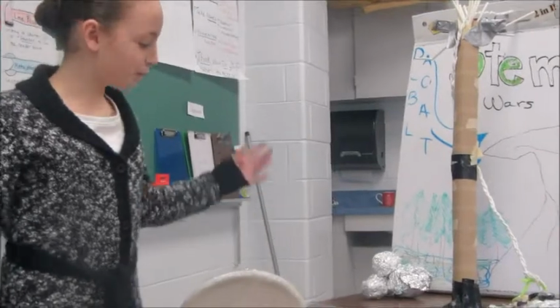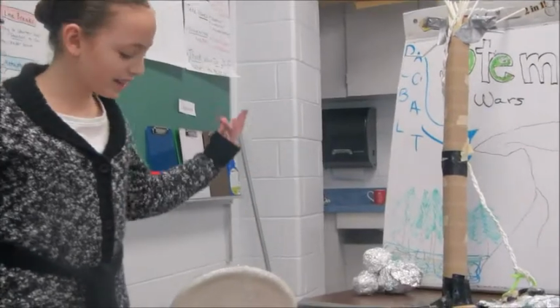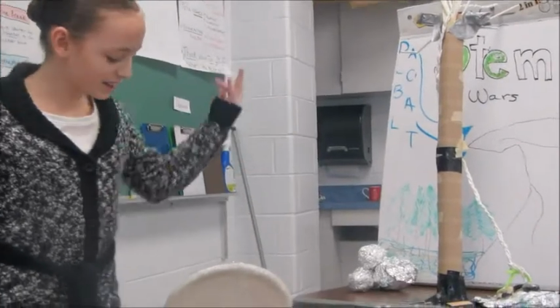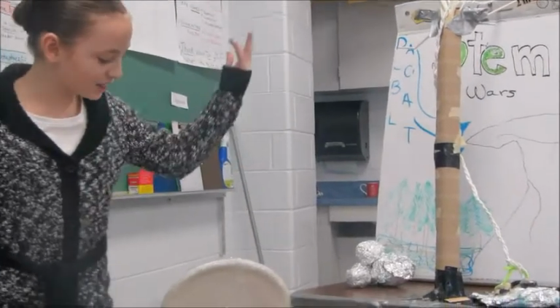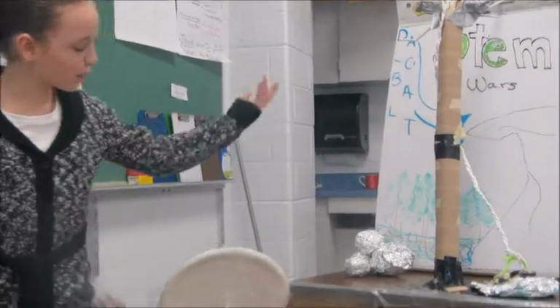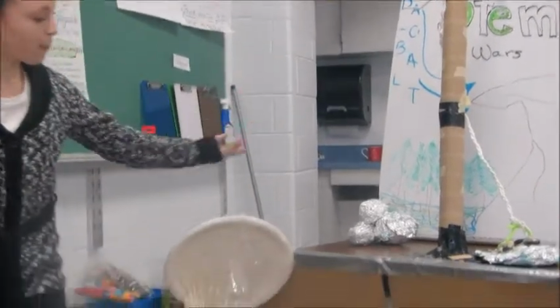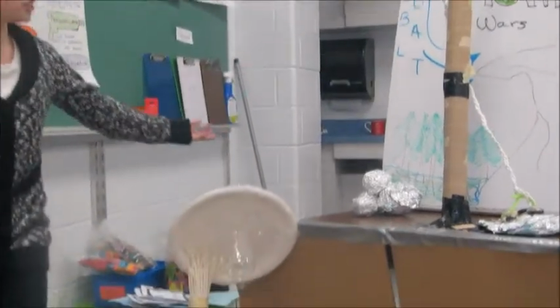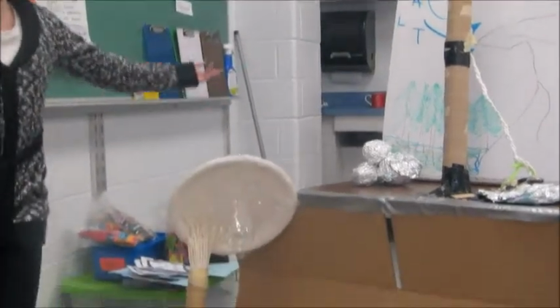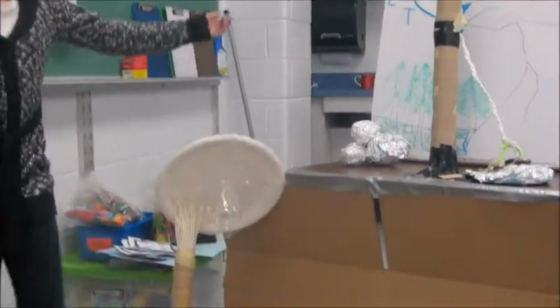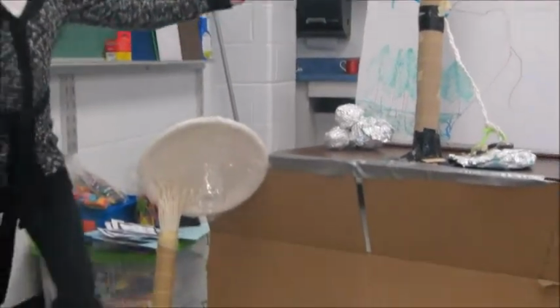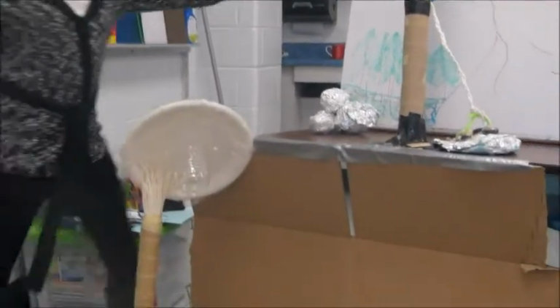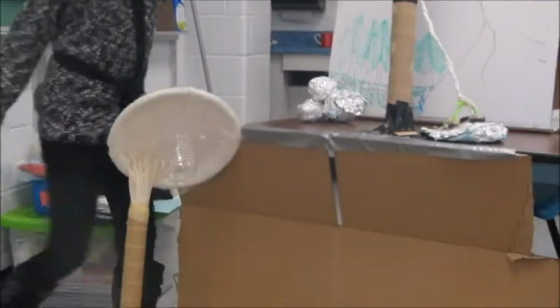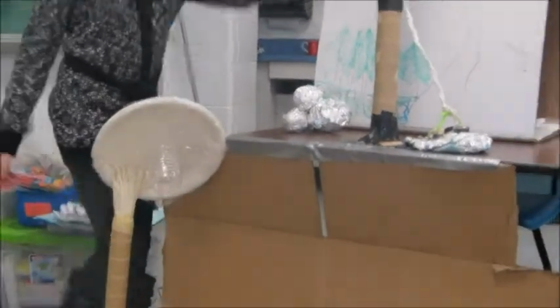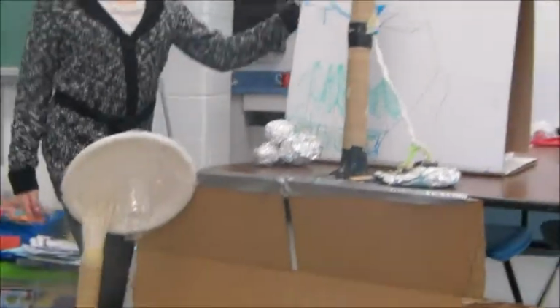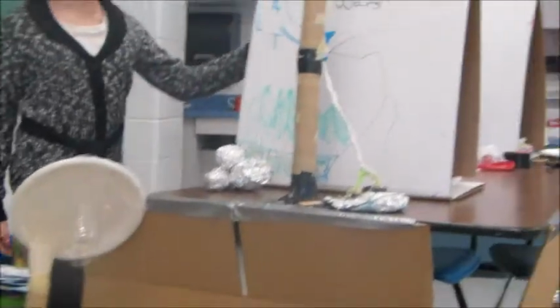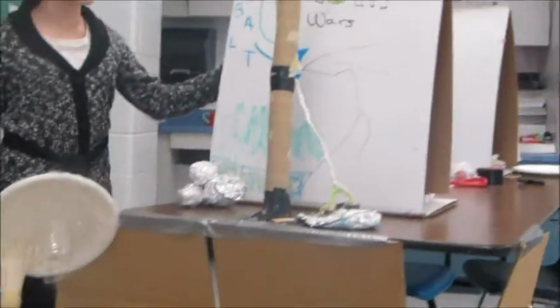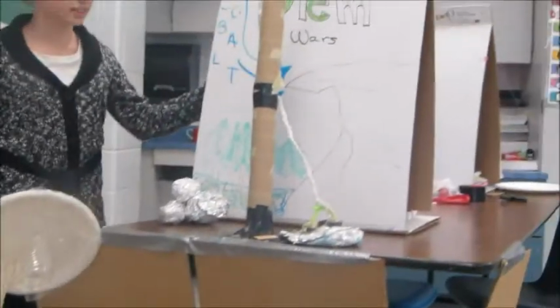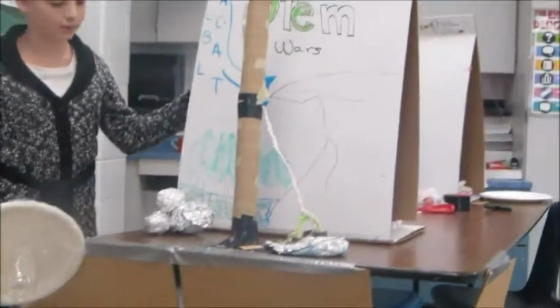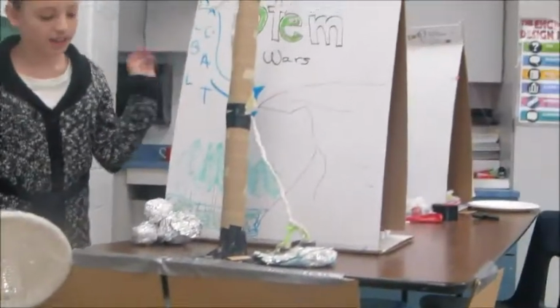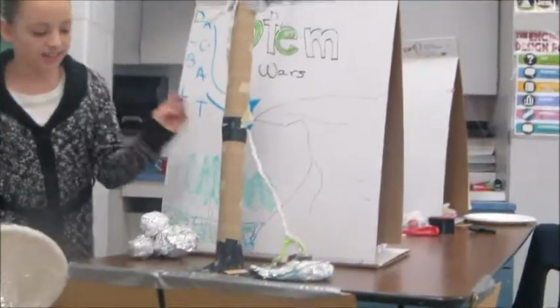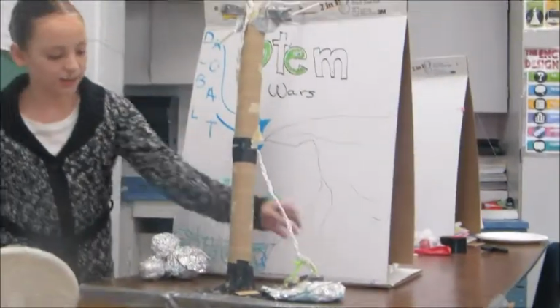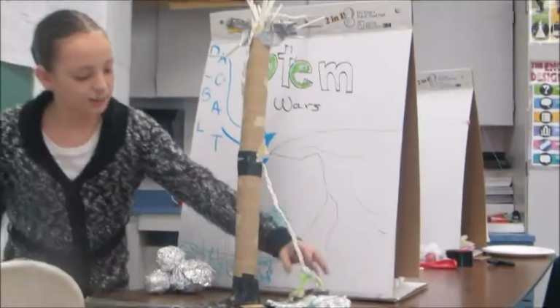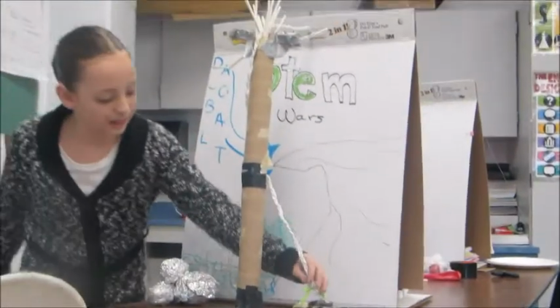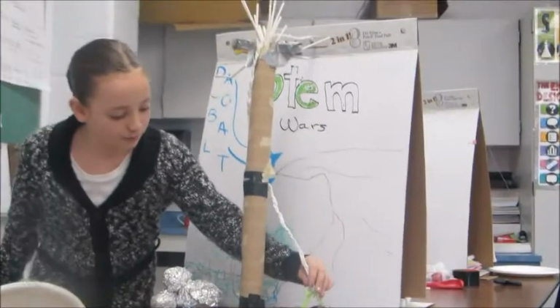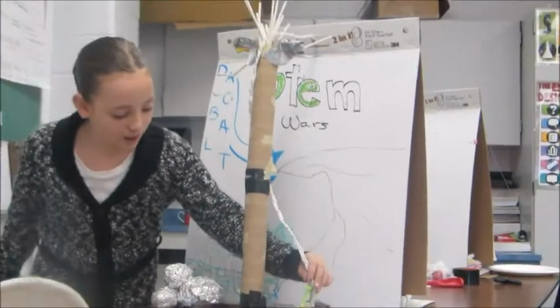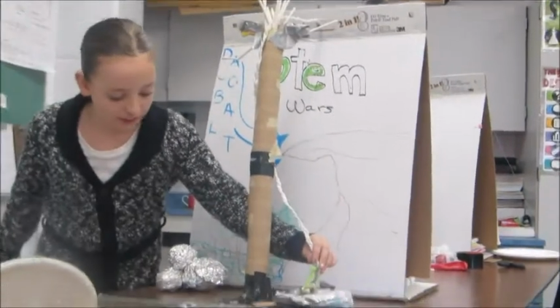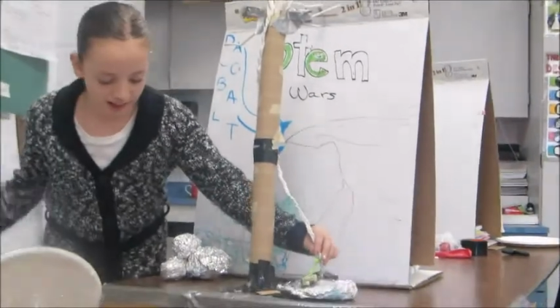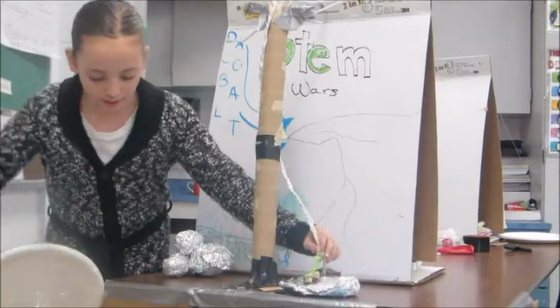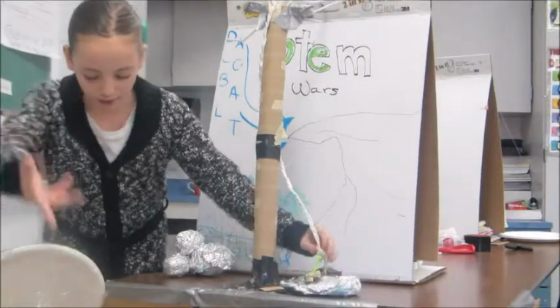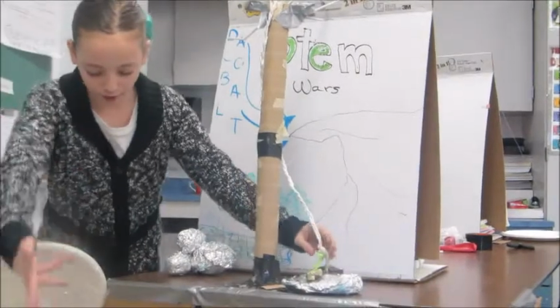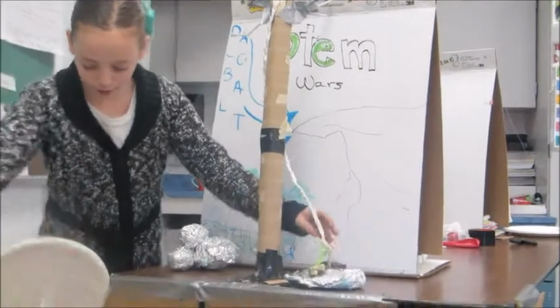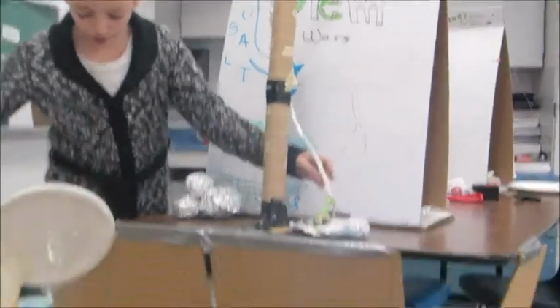This is our project. We used a pulley system to get the Millennium Falcon out of our swamp.